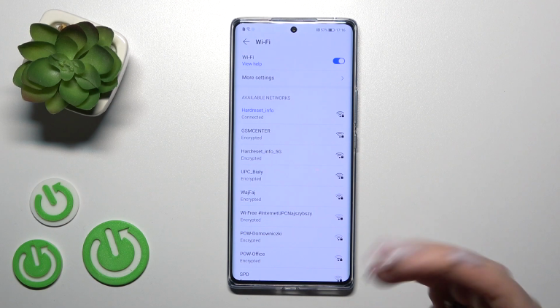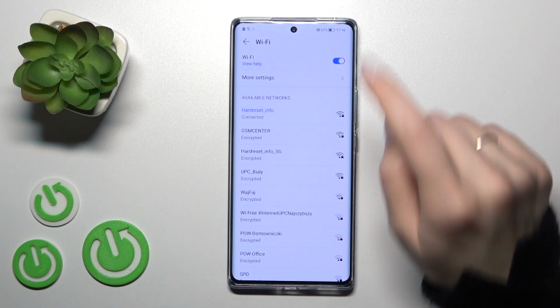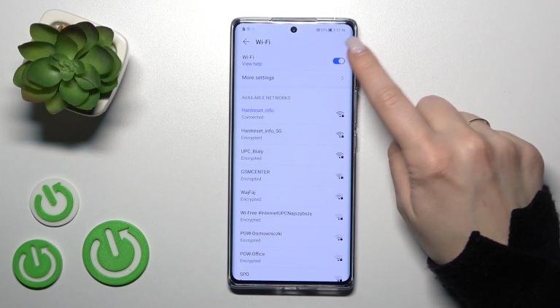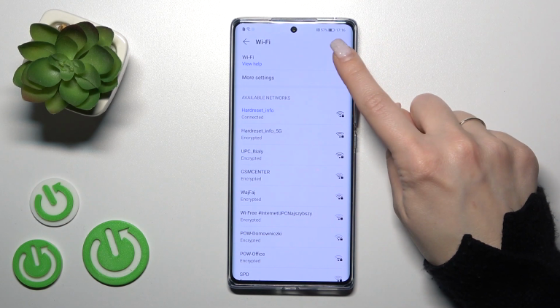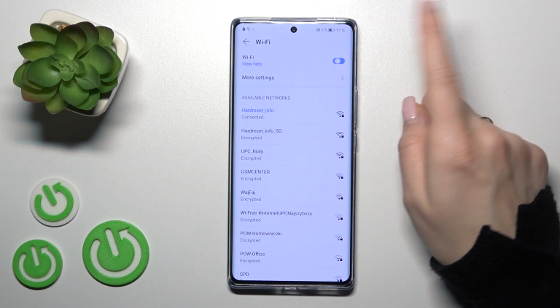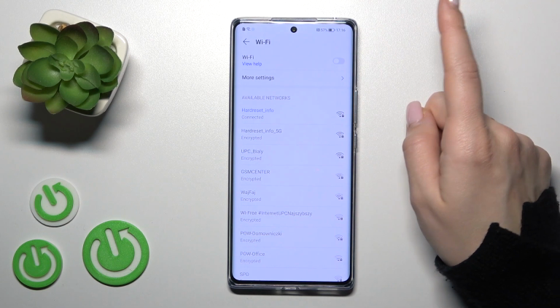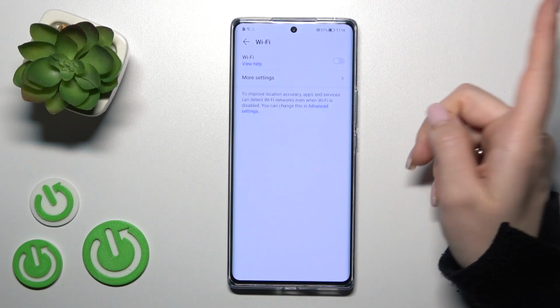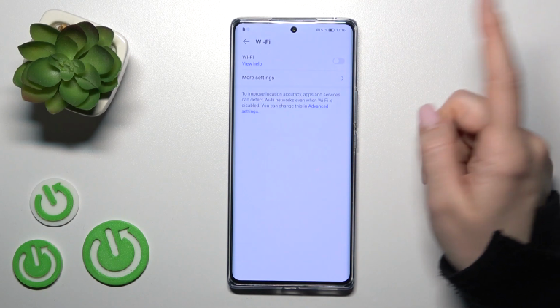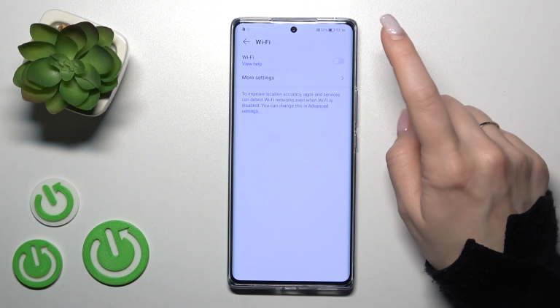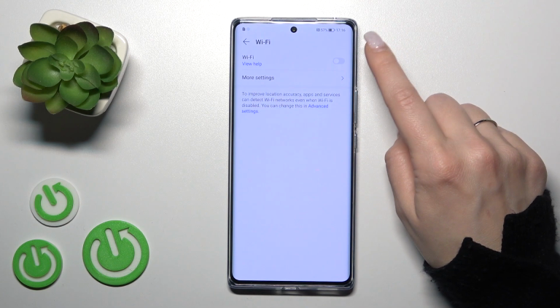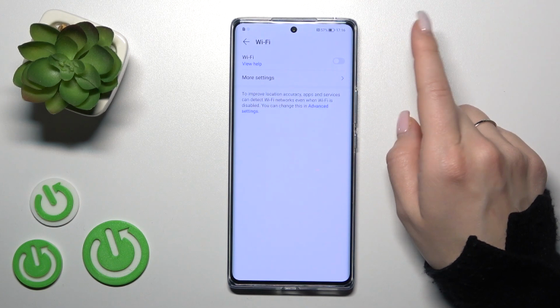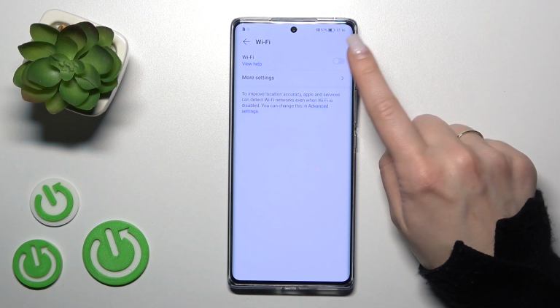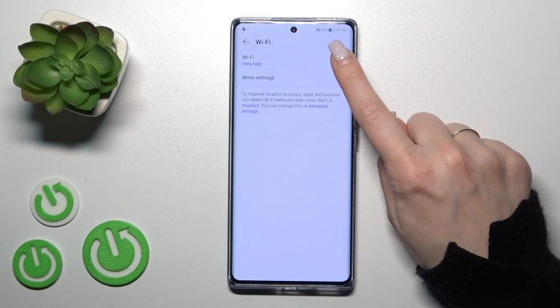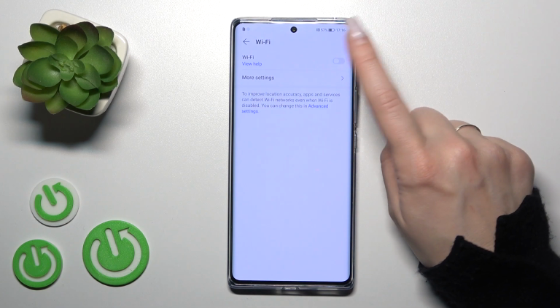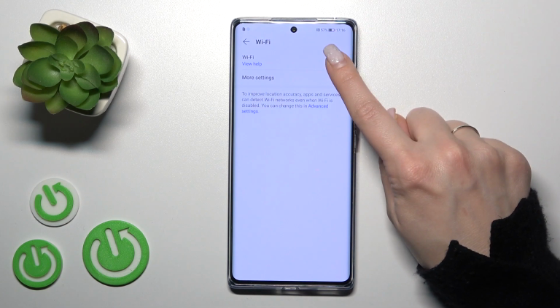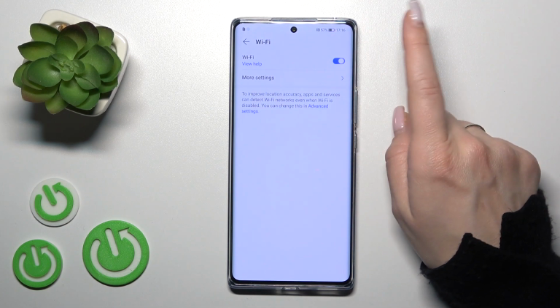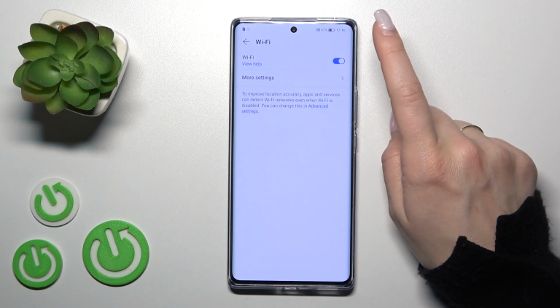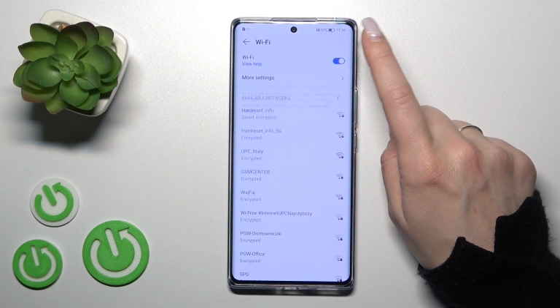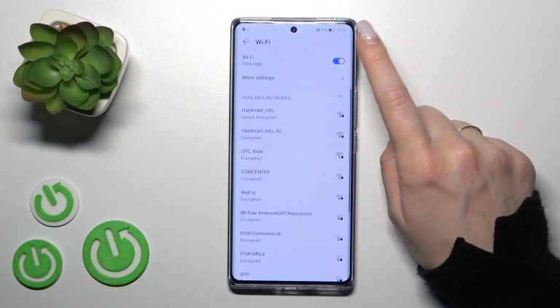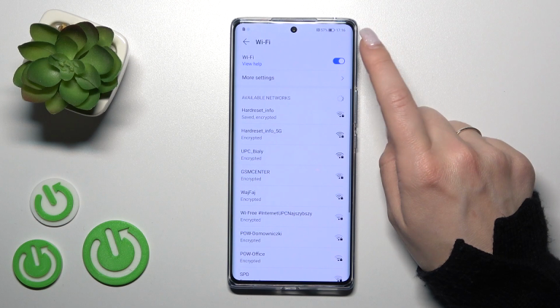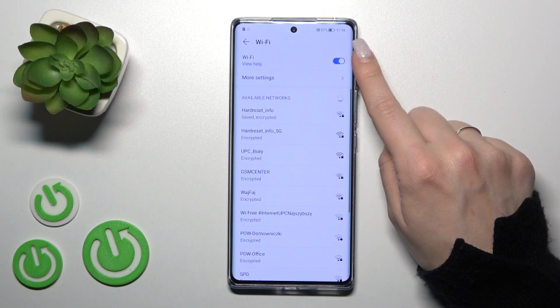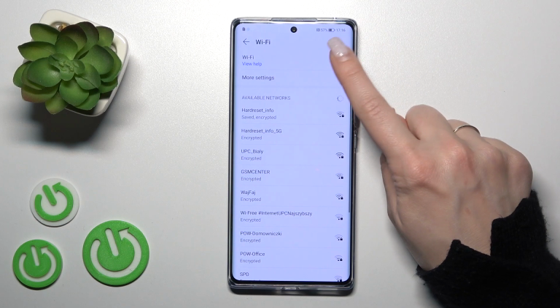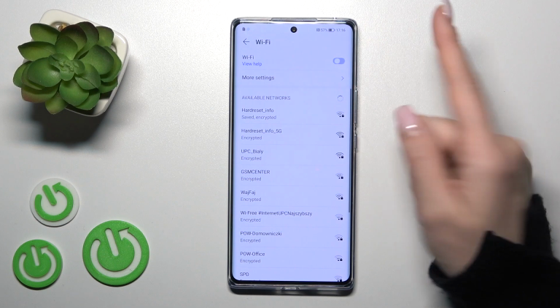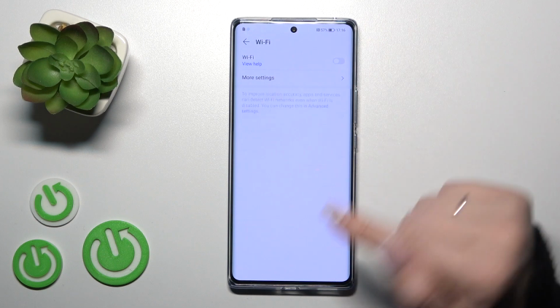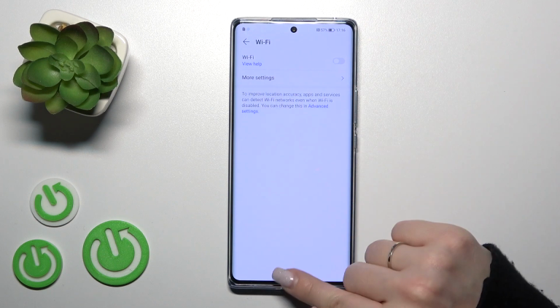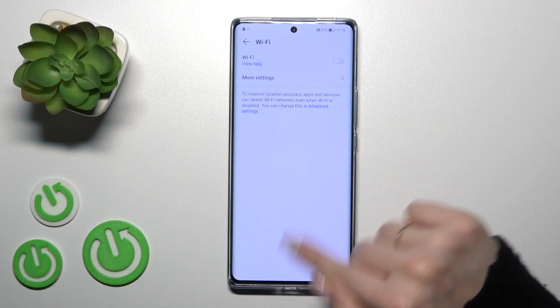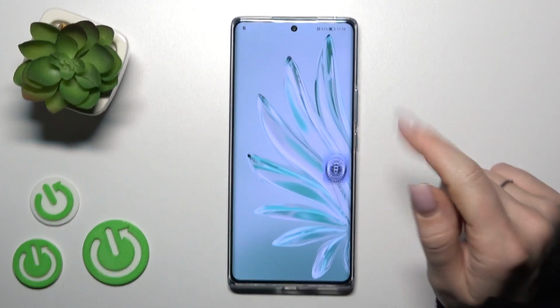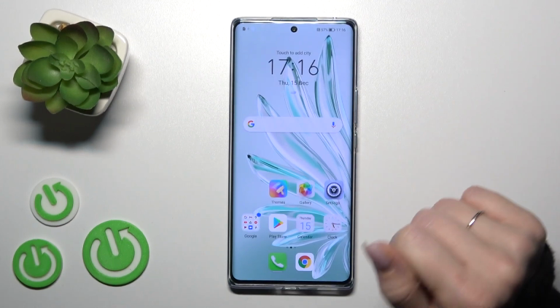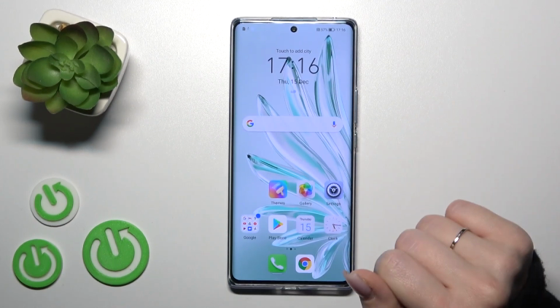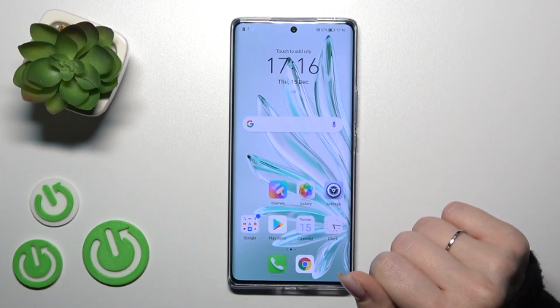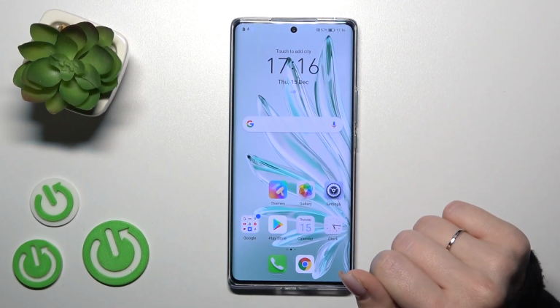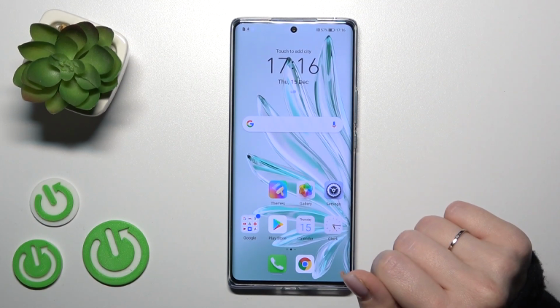In the same way, we can also turn off our Wi-Fi just by clicking here on this switch. There is also one more way how we can do that.